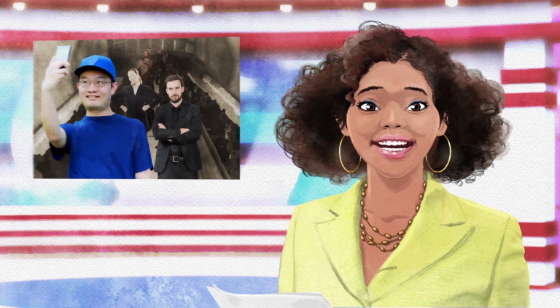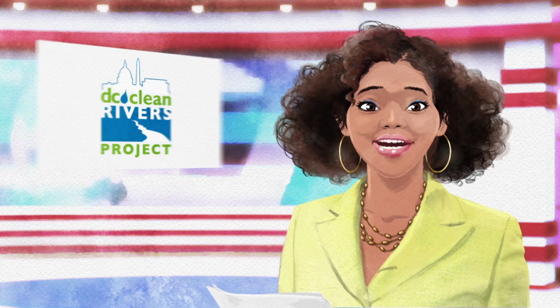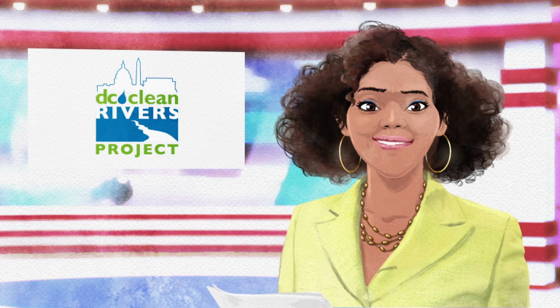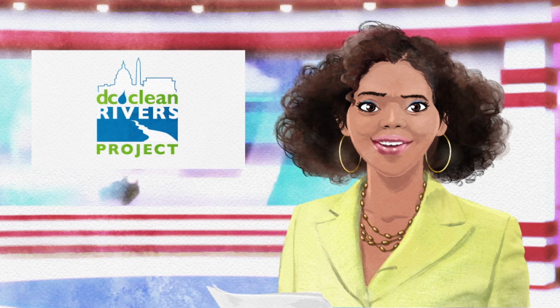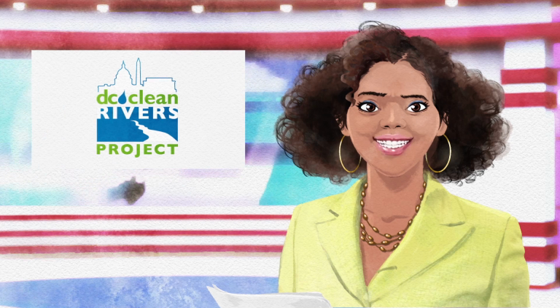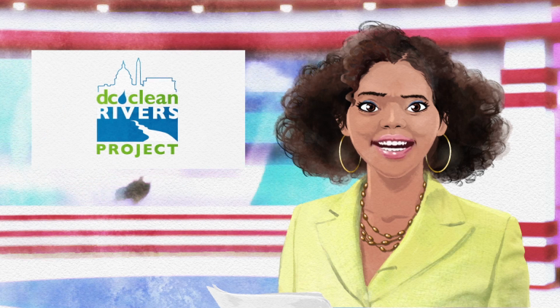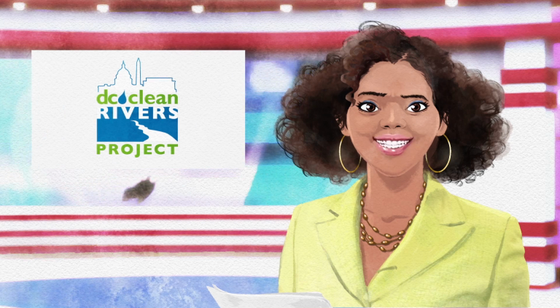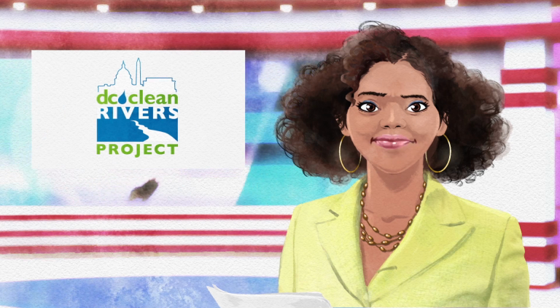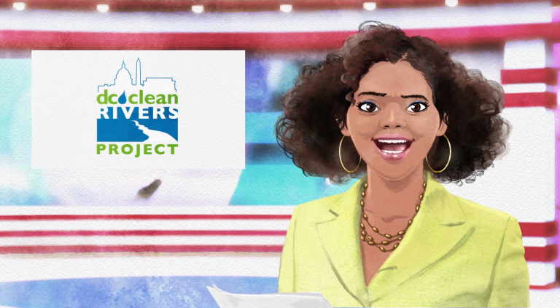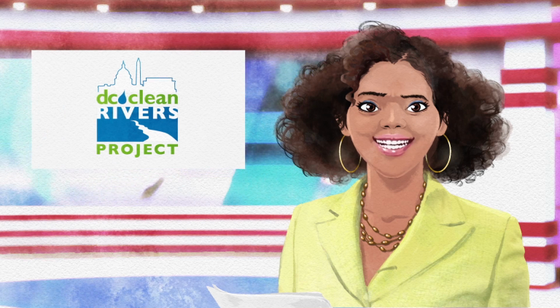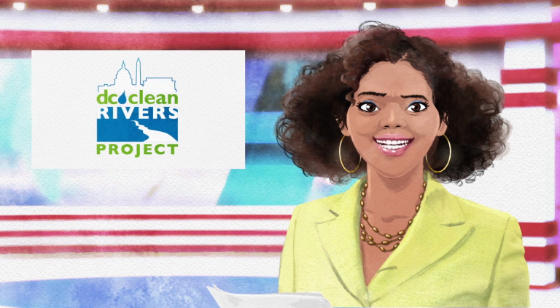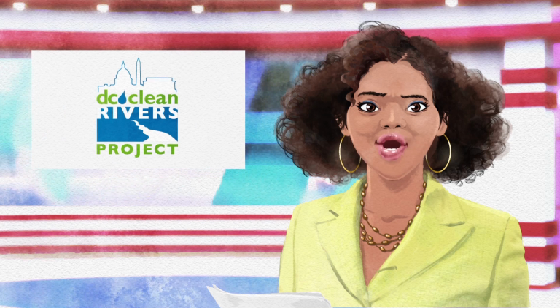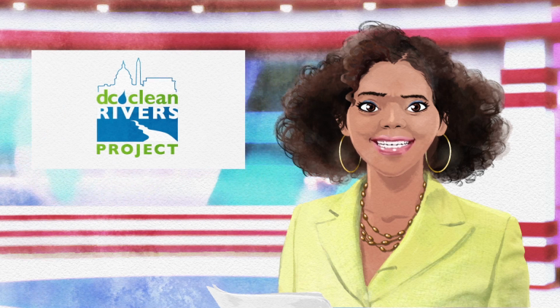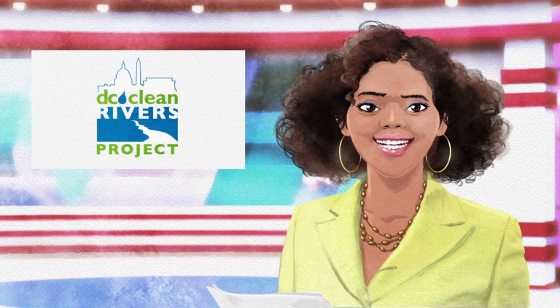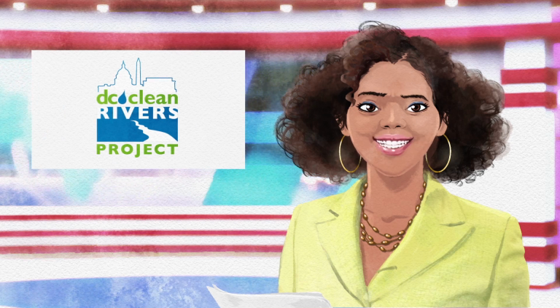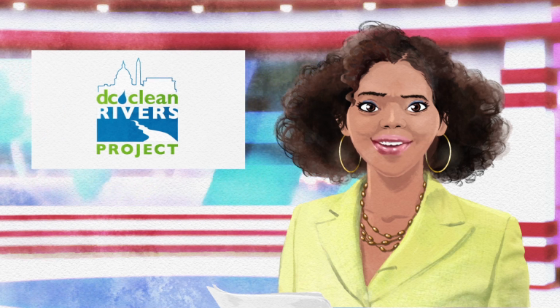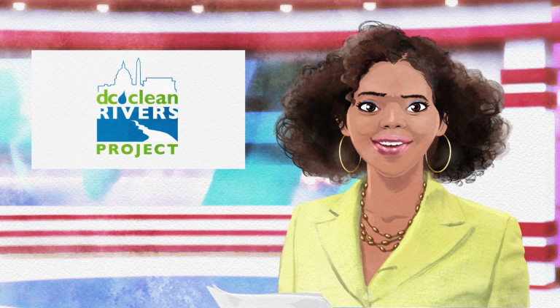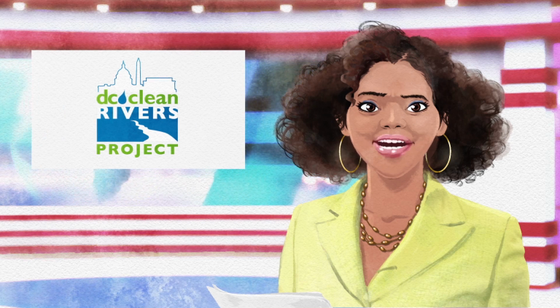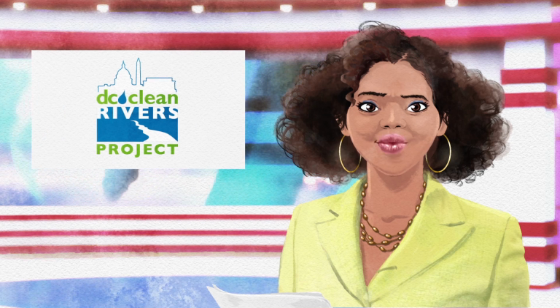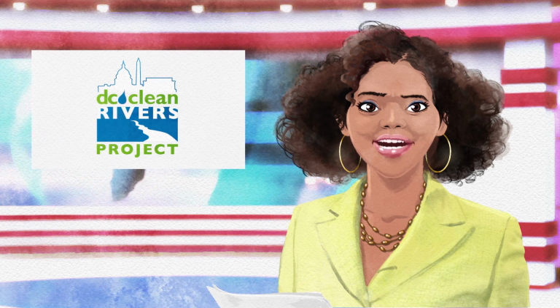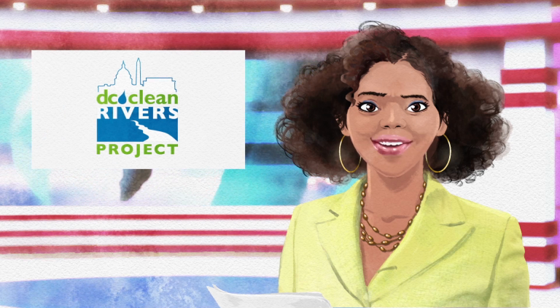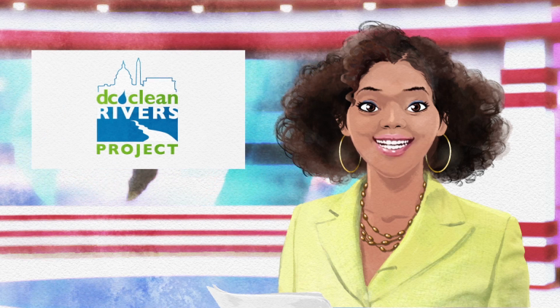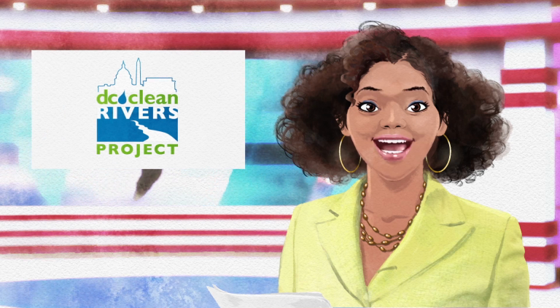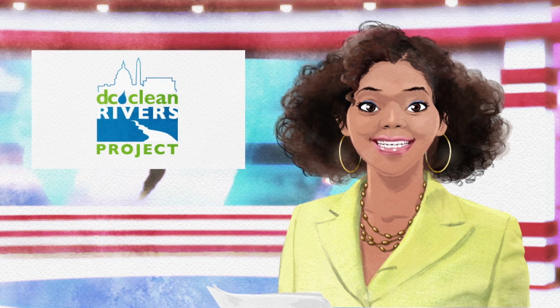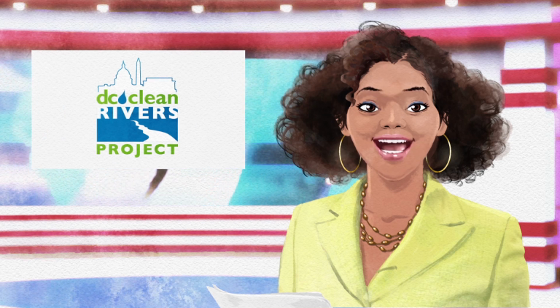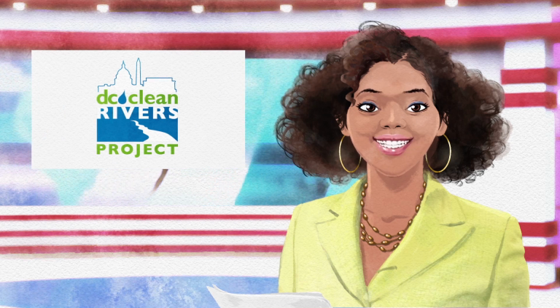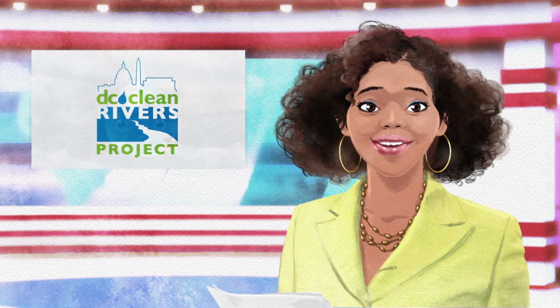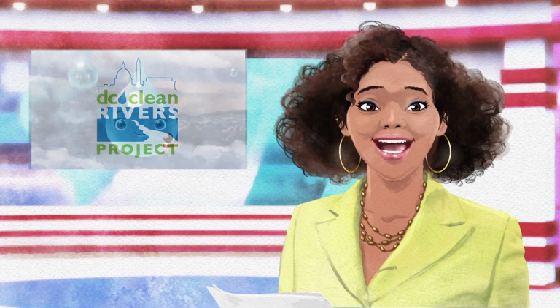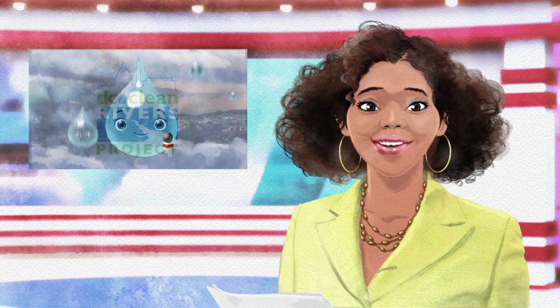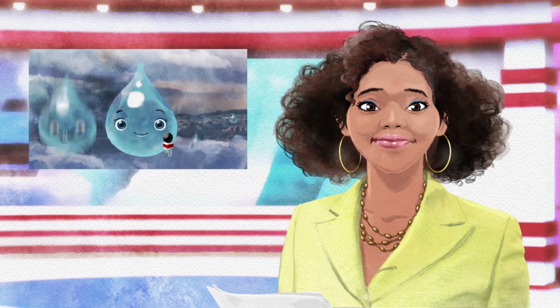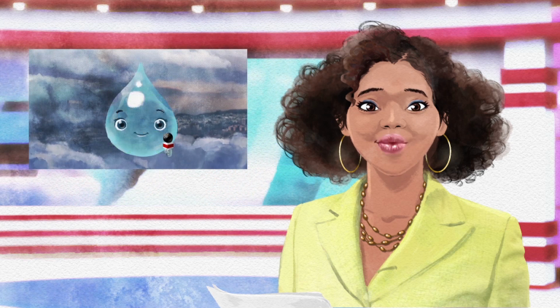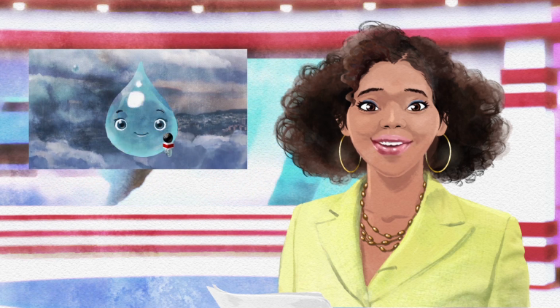But first, an update on DC Water's Clean Rivers project with our eye in the sky, Rainy Dropsworth.